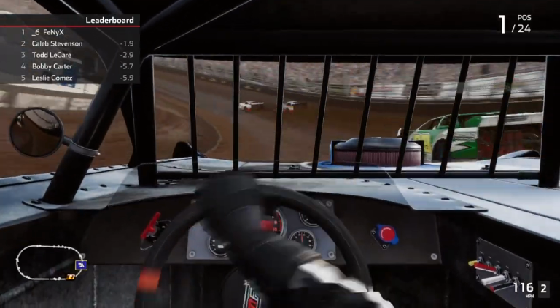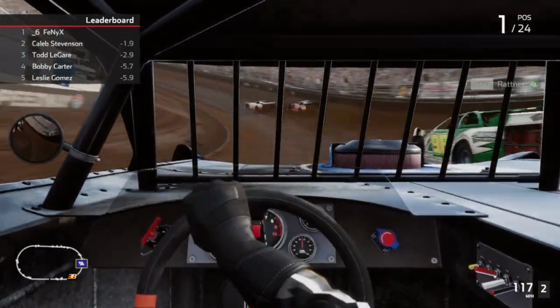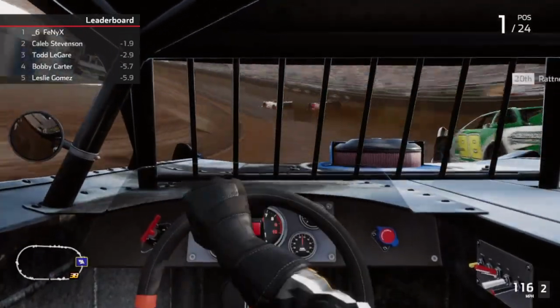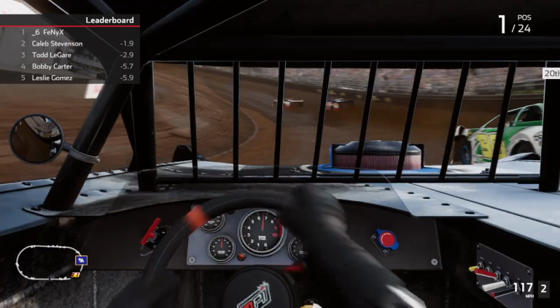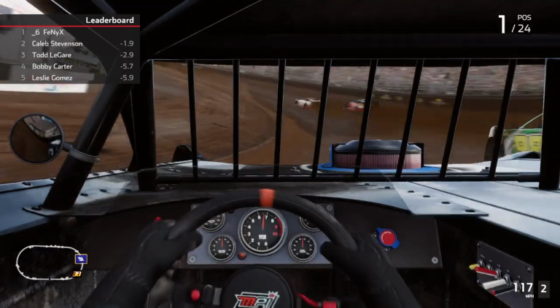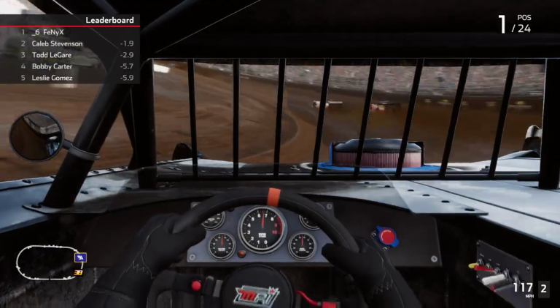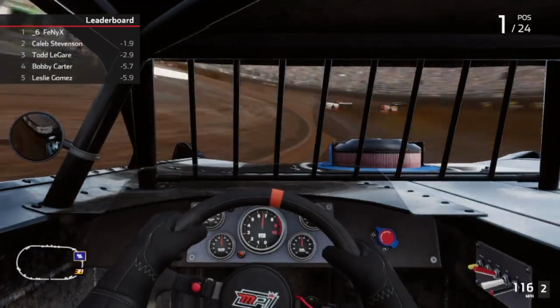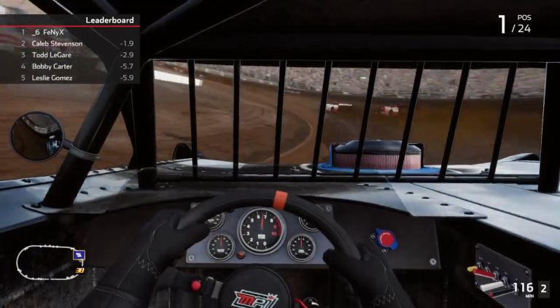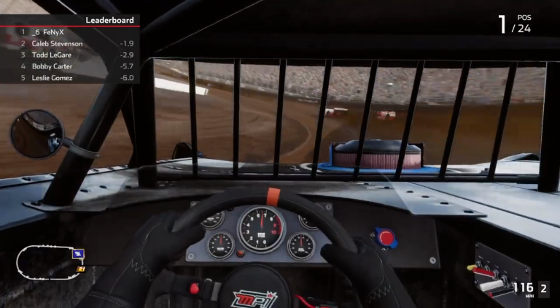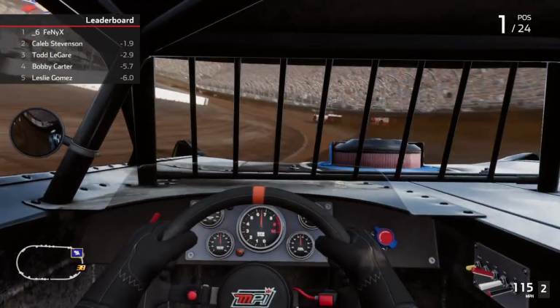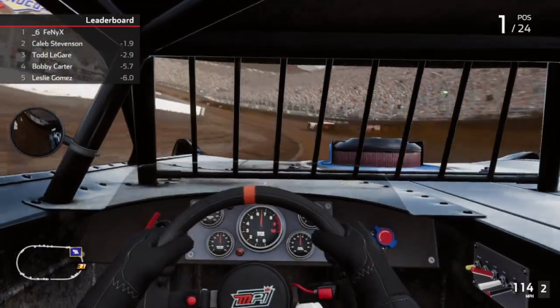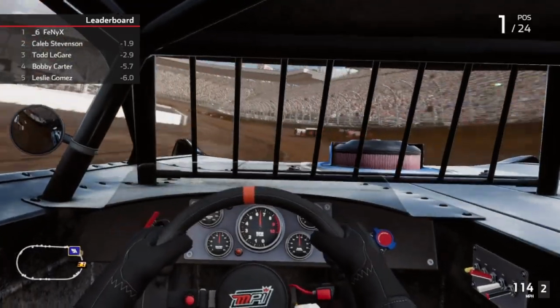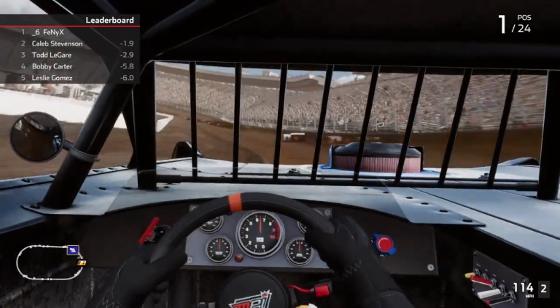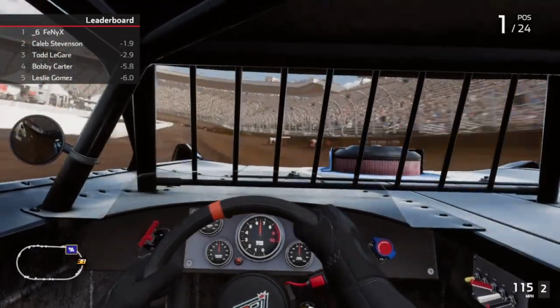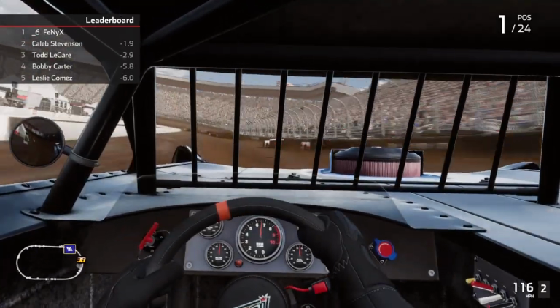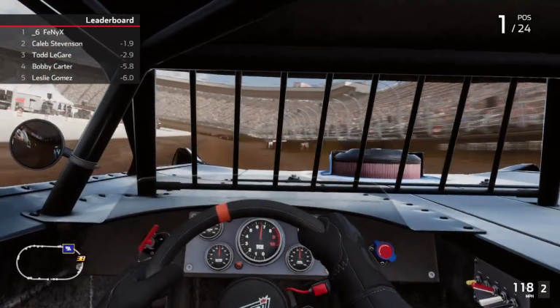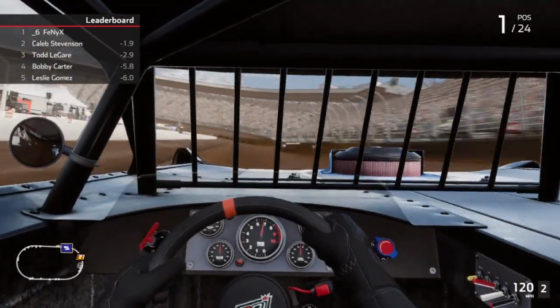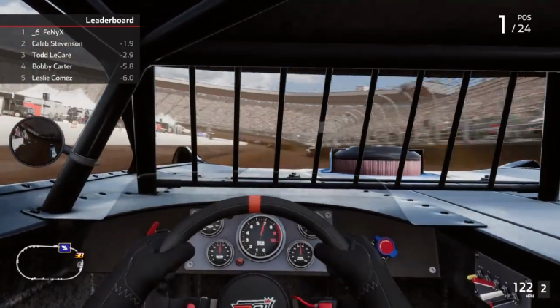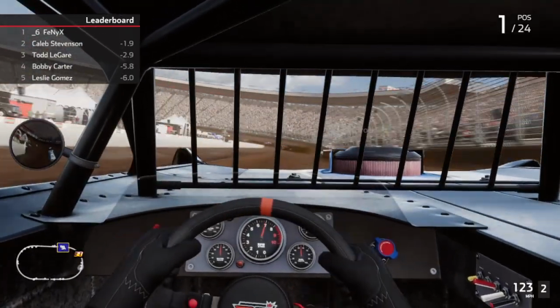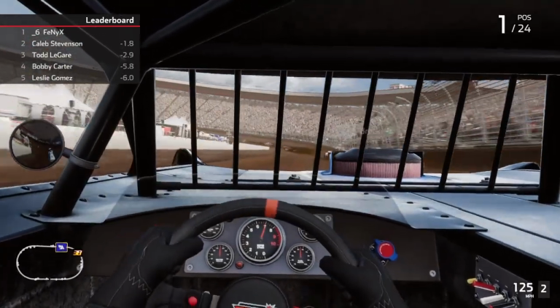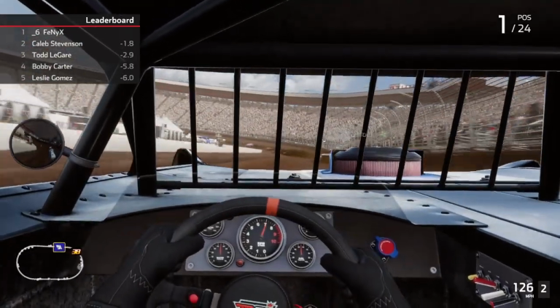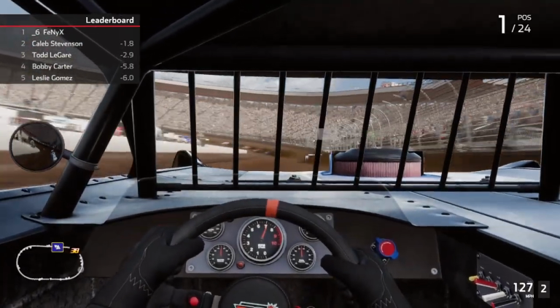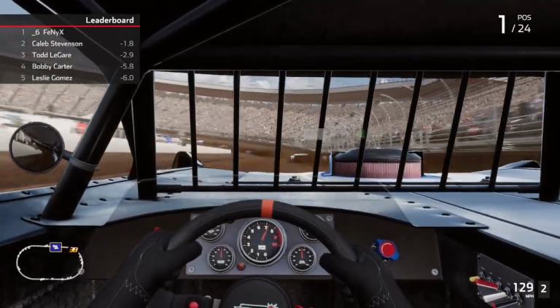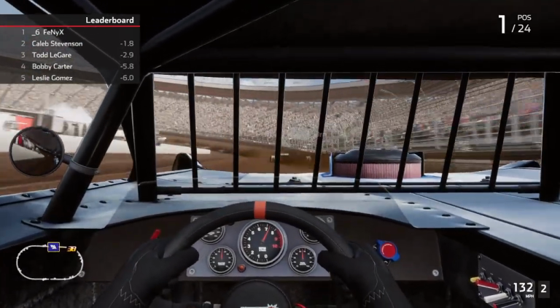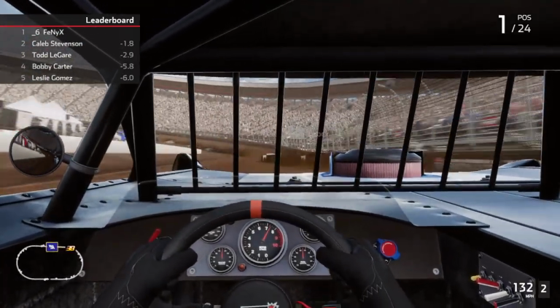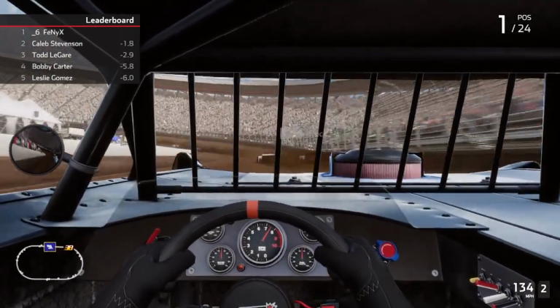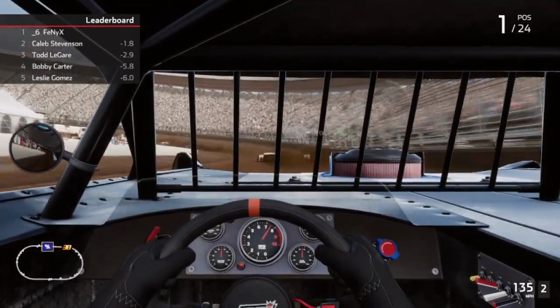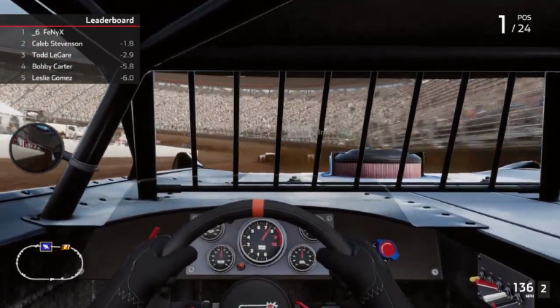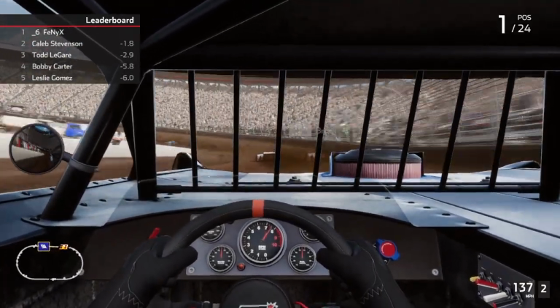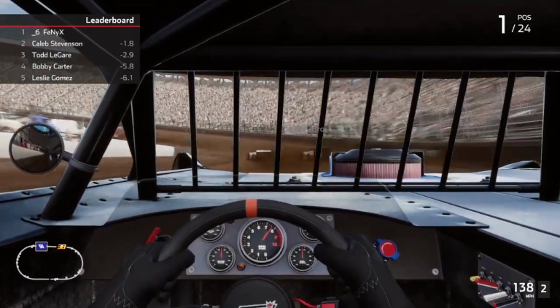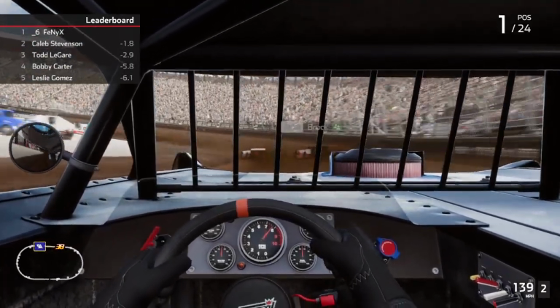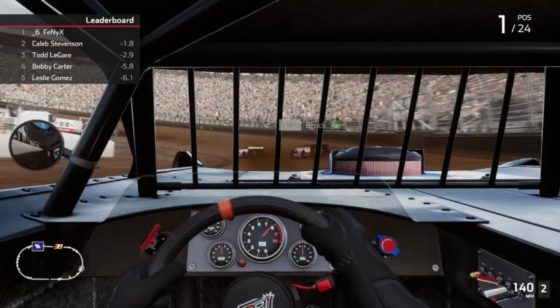They drift up in the turns, which works really good for me. I can get by them quick.